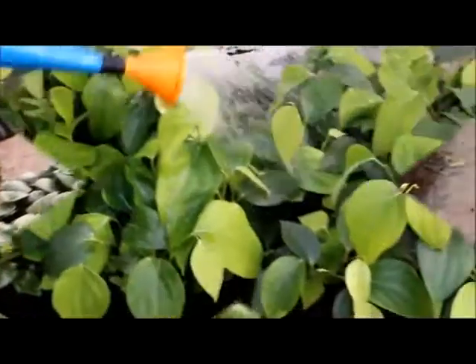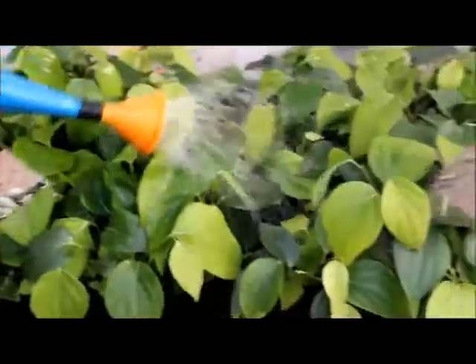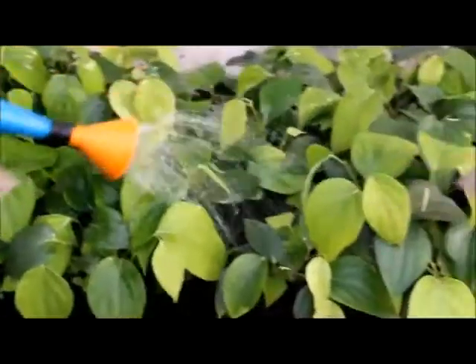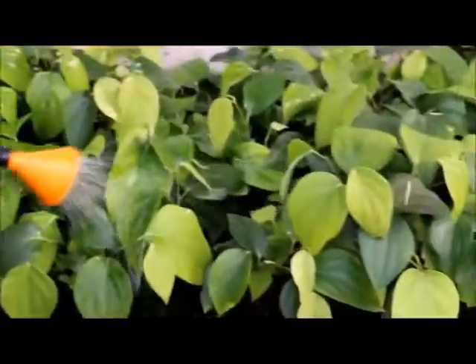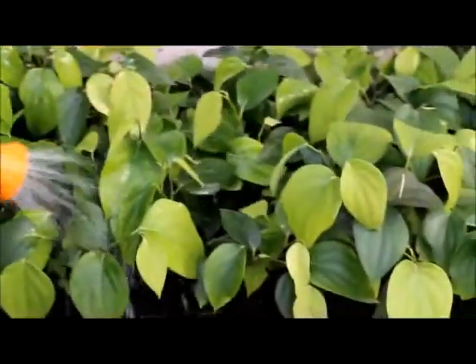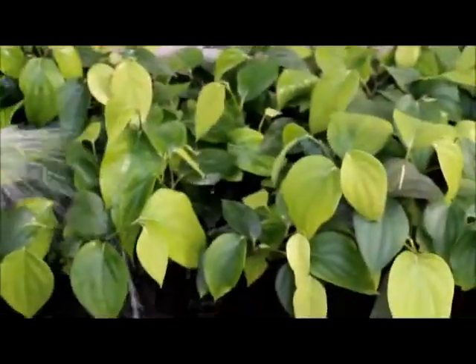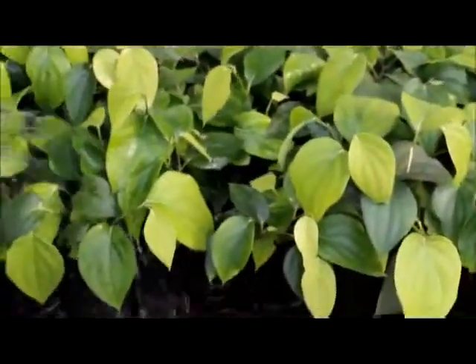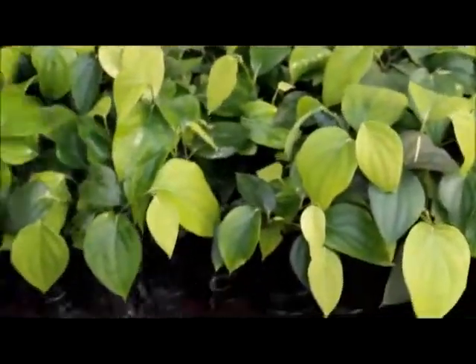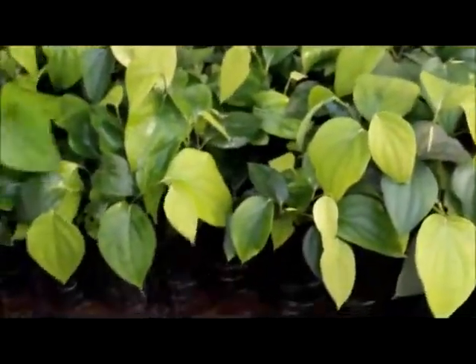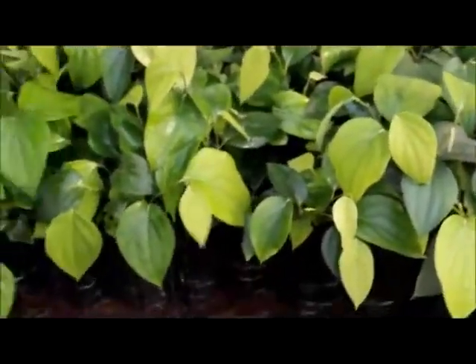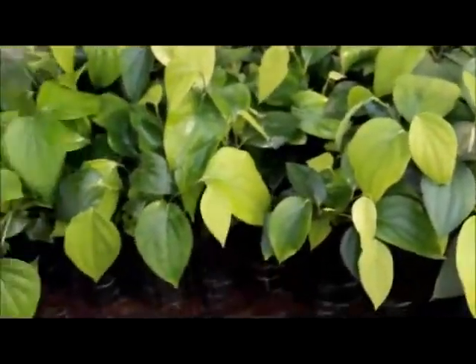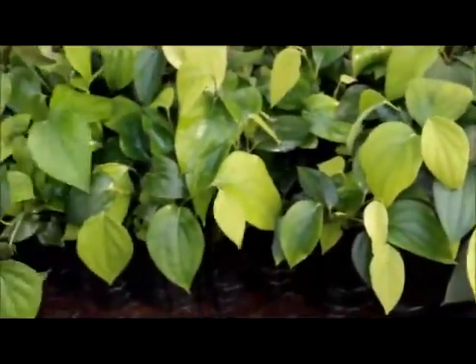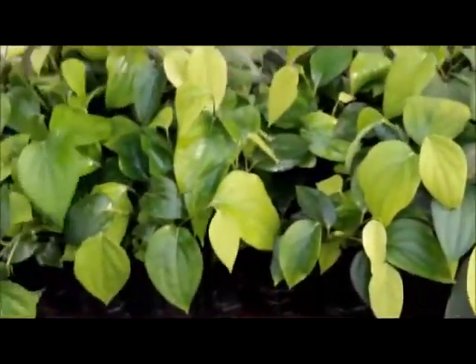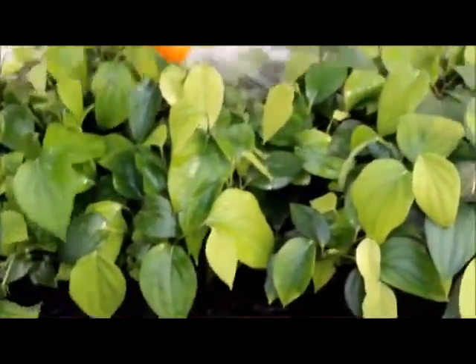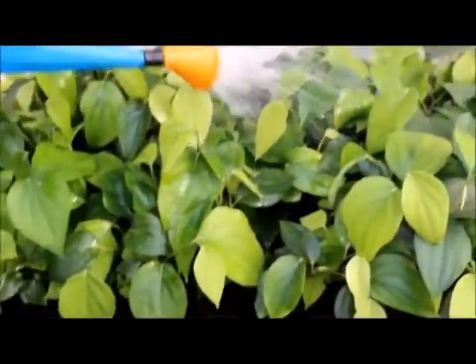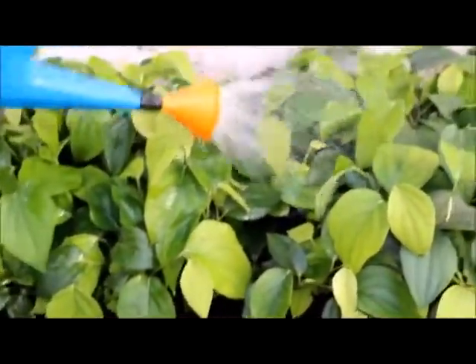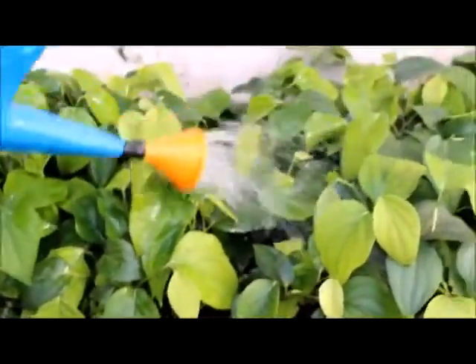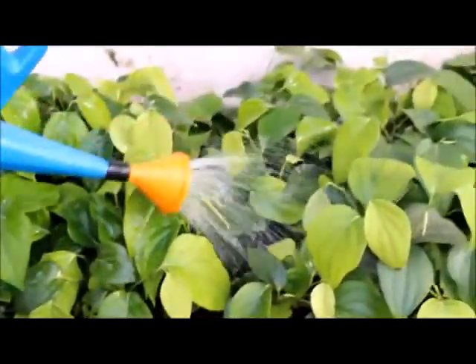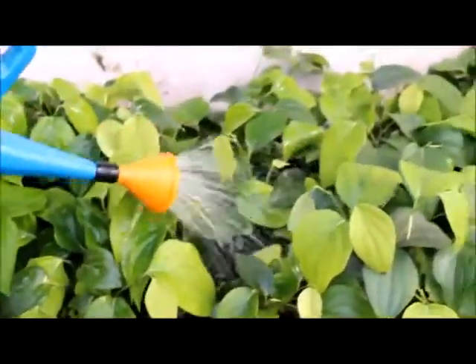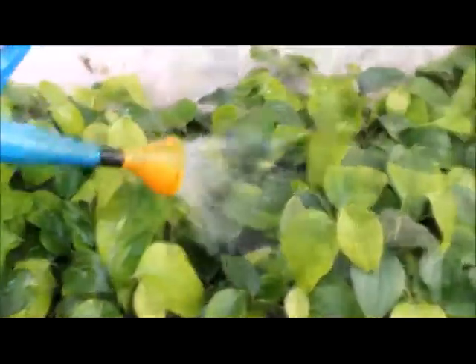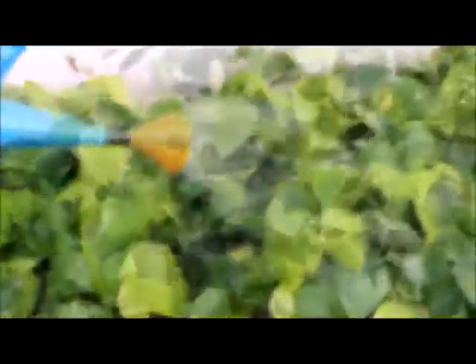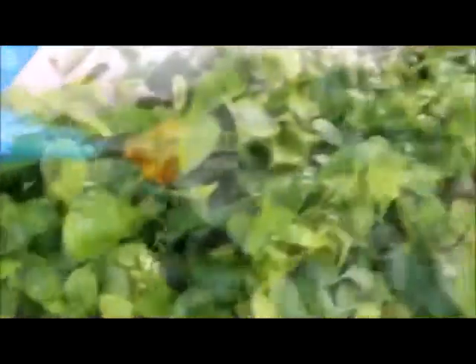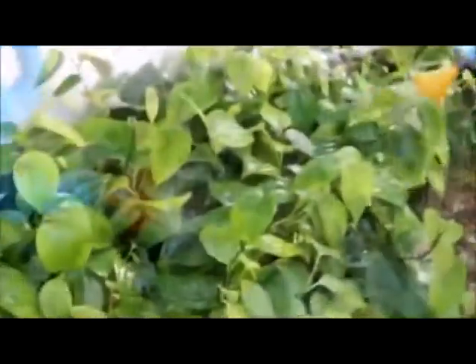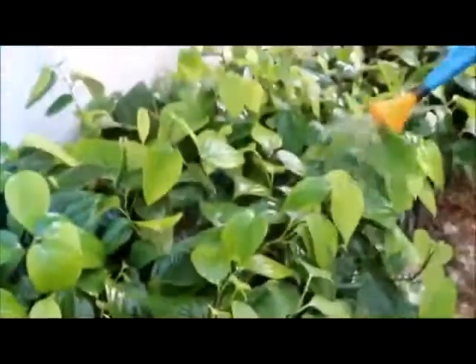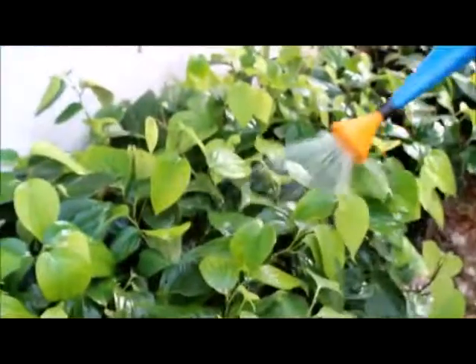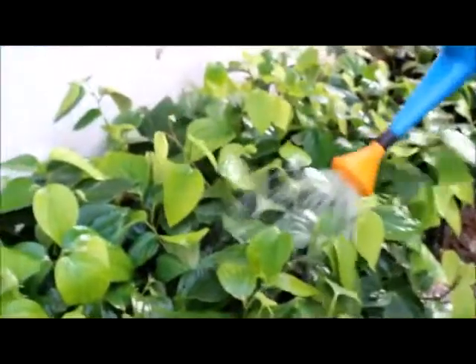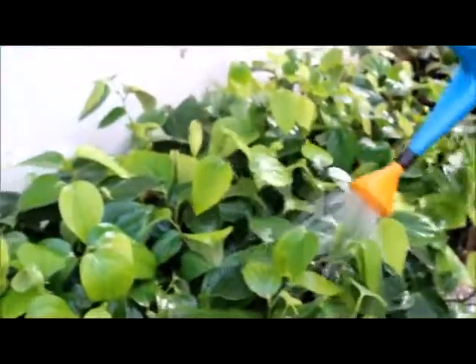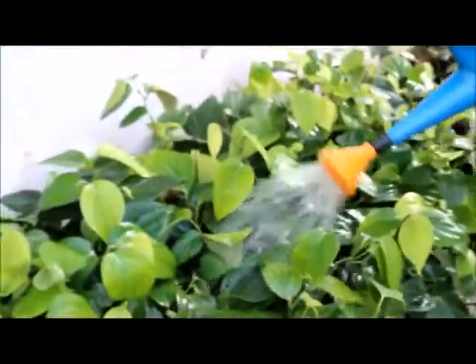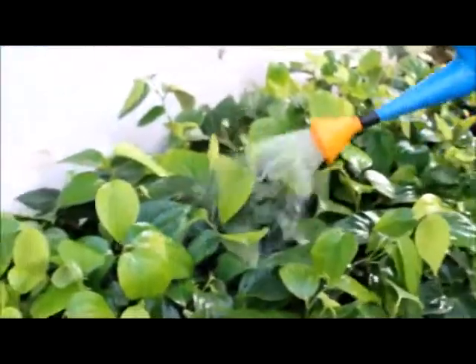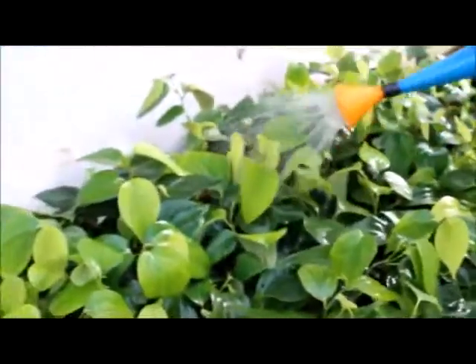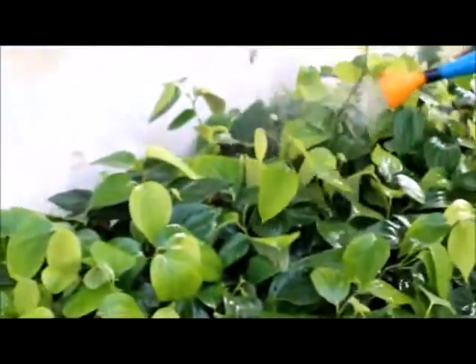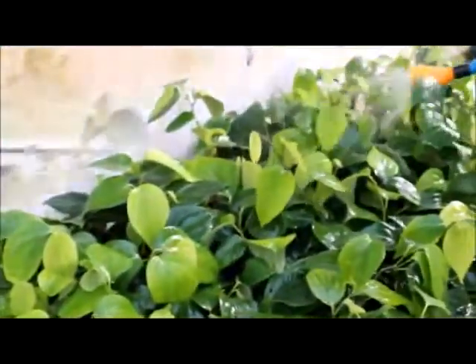This method has the power to meet the bush pepper planting material and top shoot requirements of farmers.